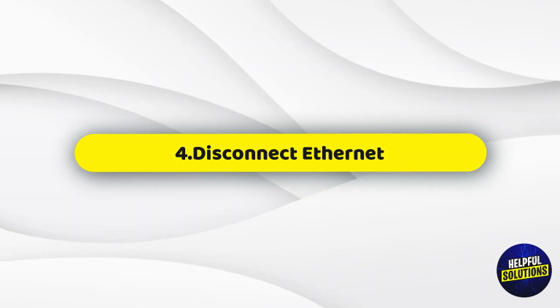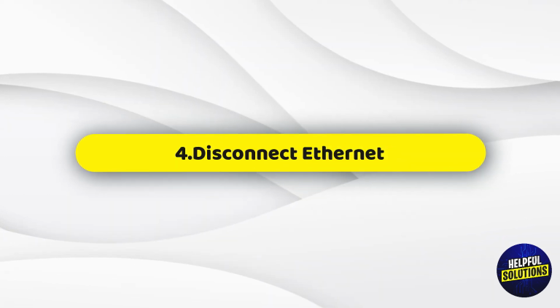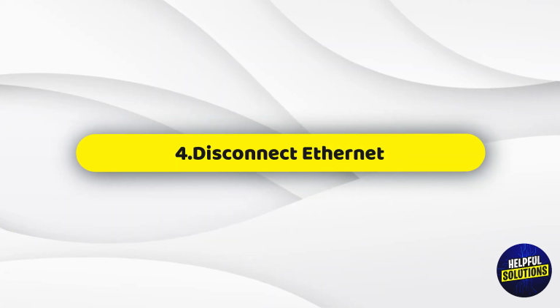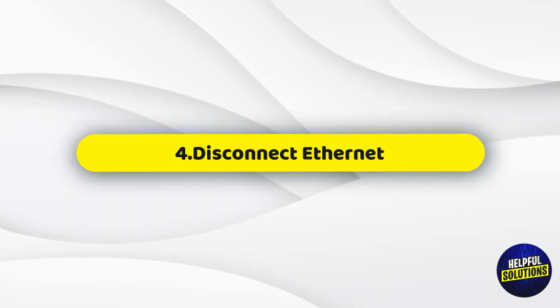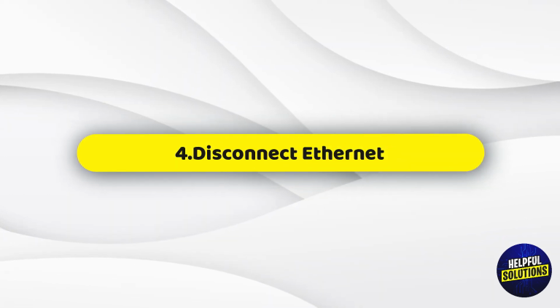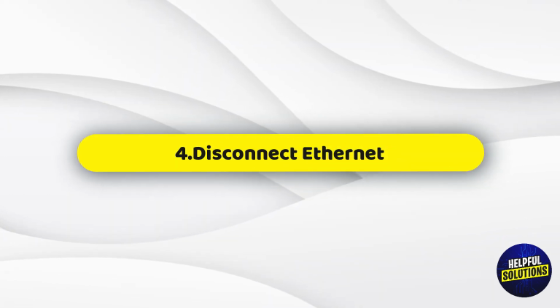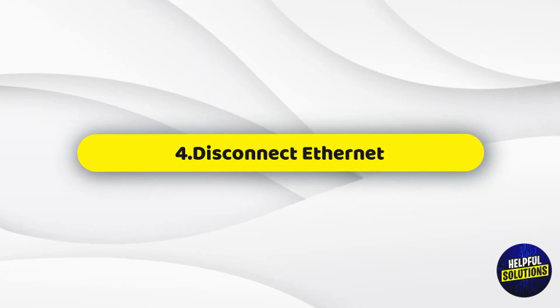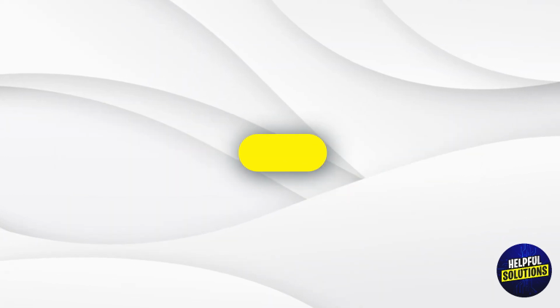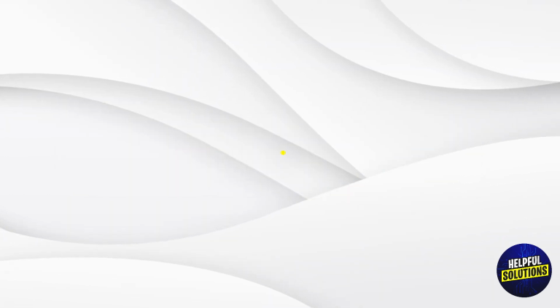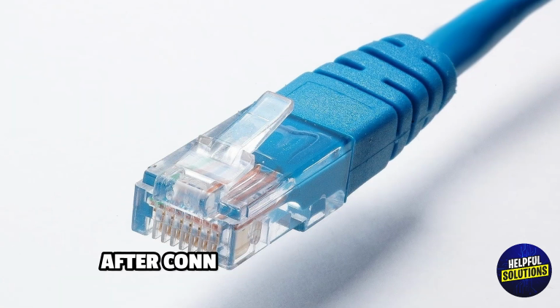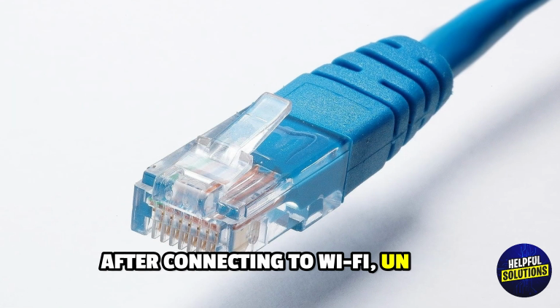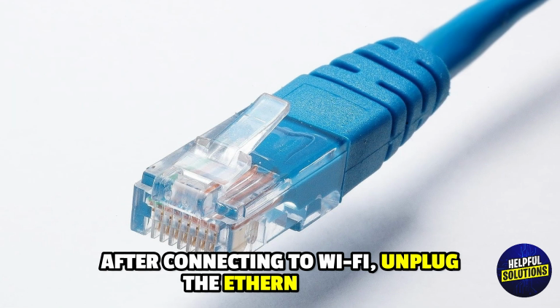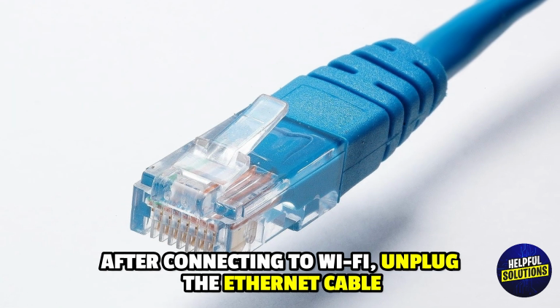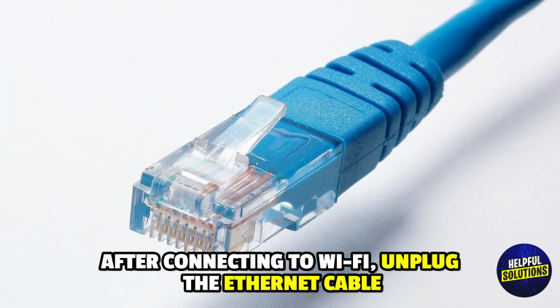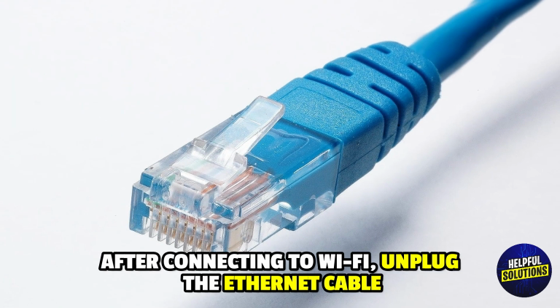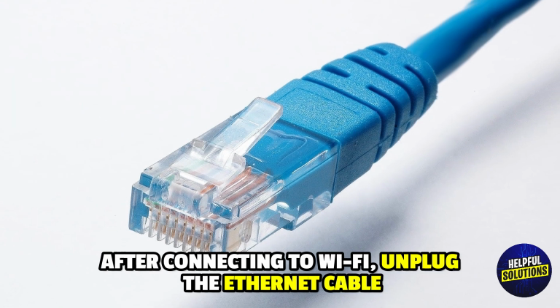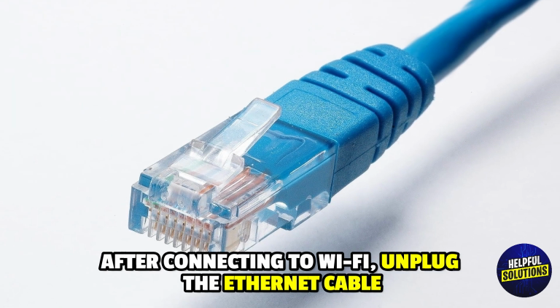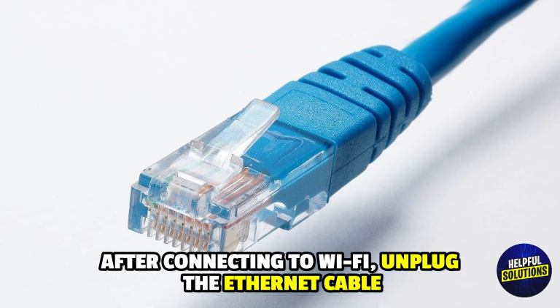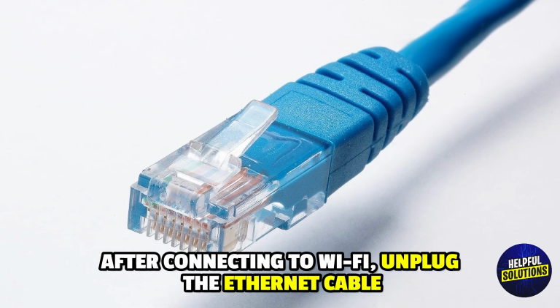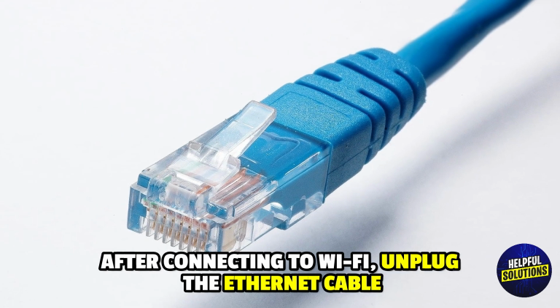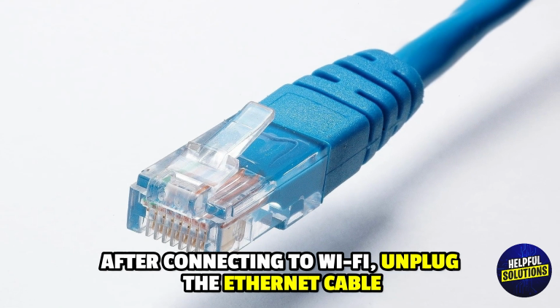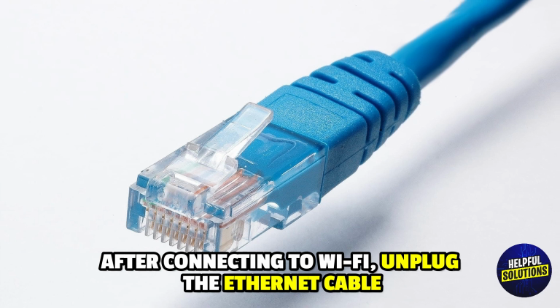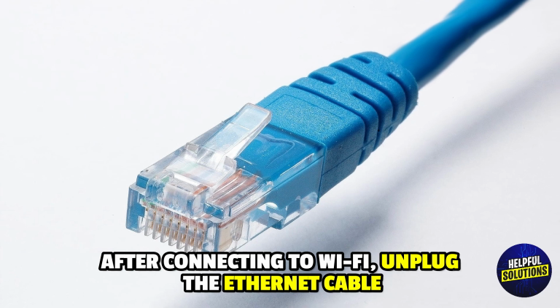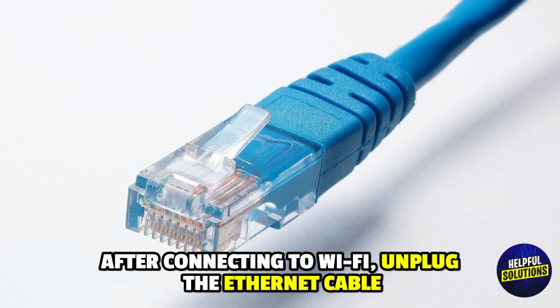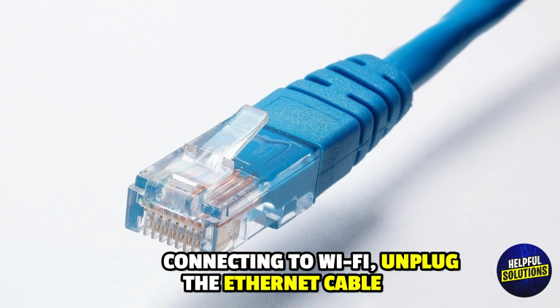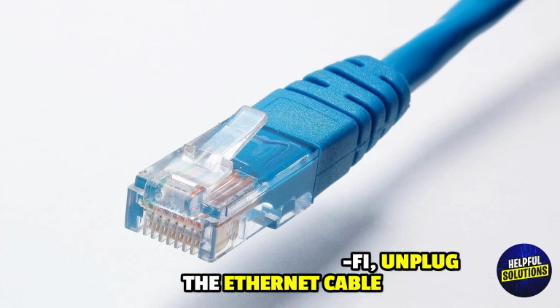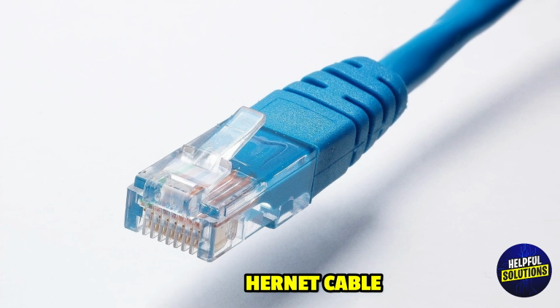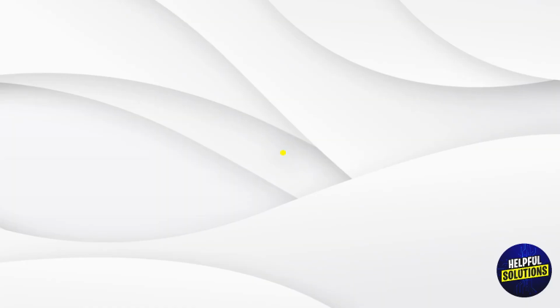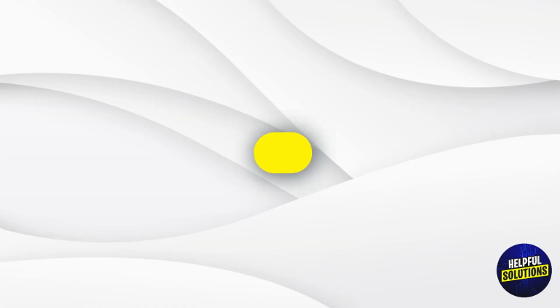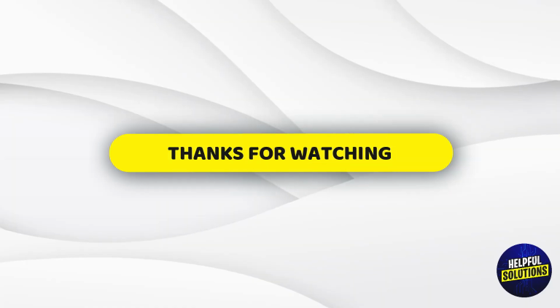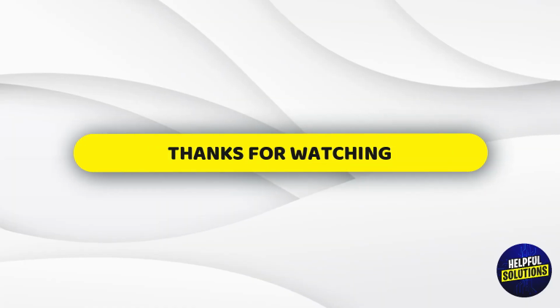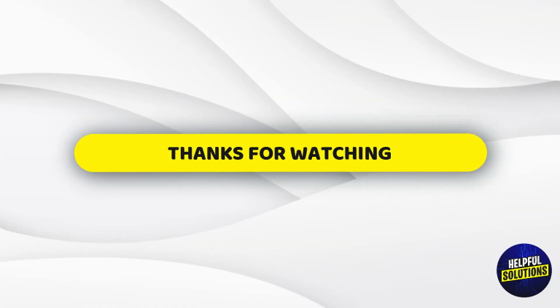4. Disconnect Ethernet. After connecting to WiFi, unplug the Ethernet cable. Thanks for watching.